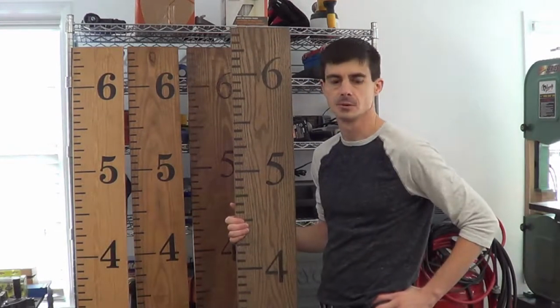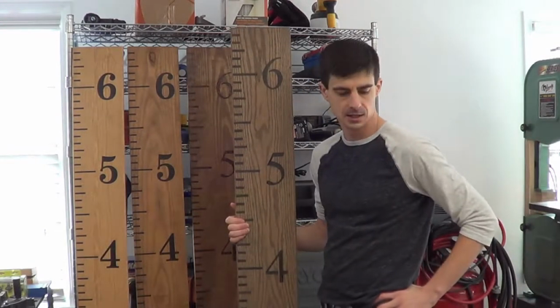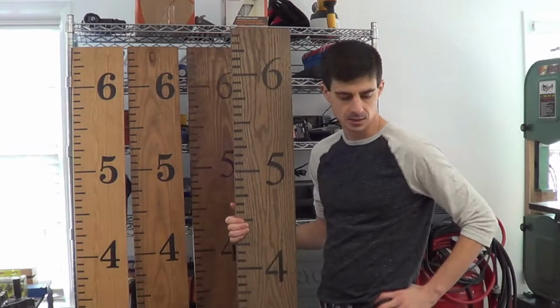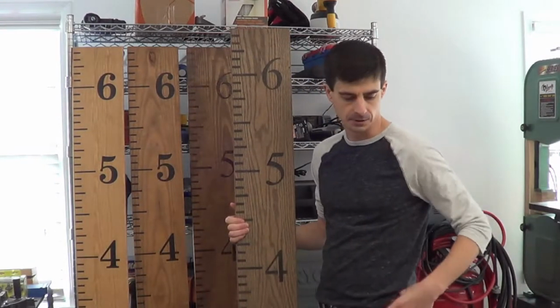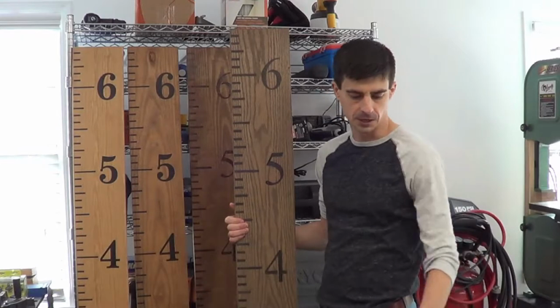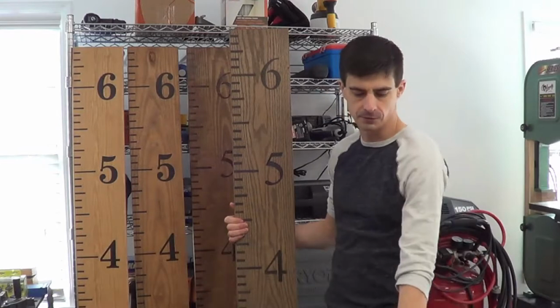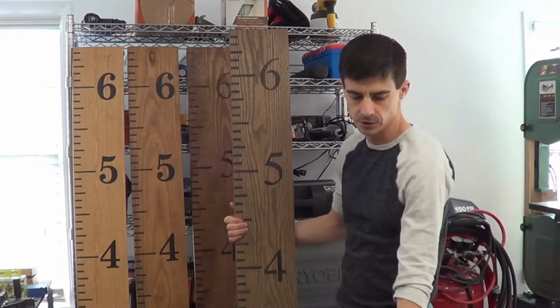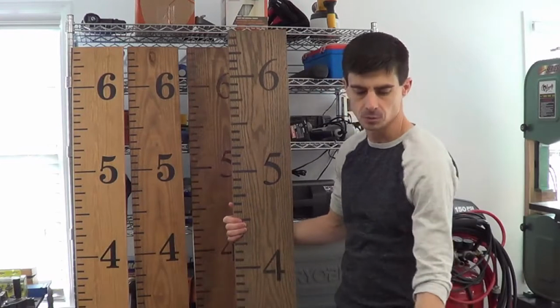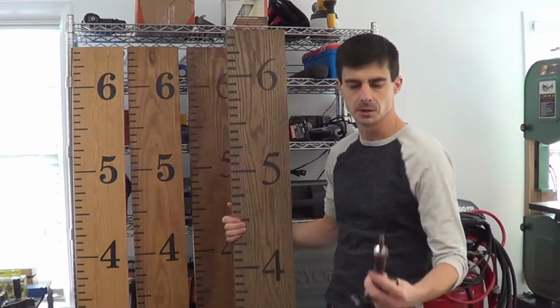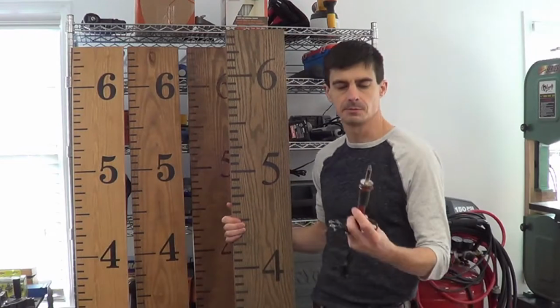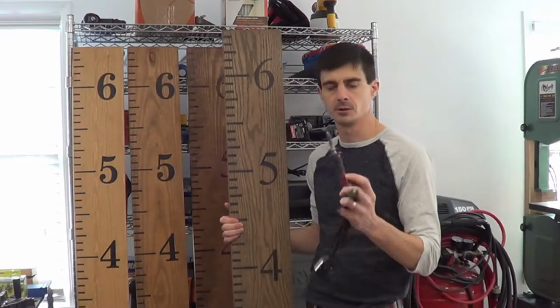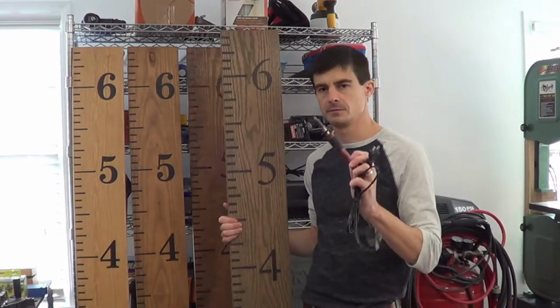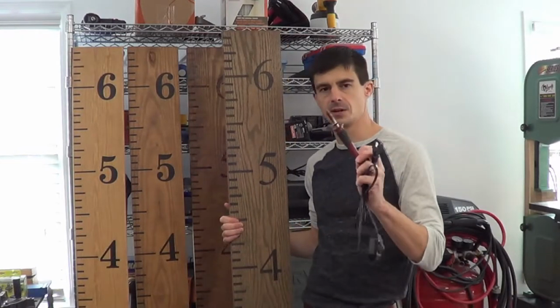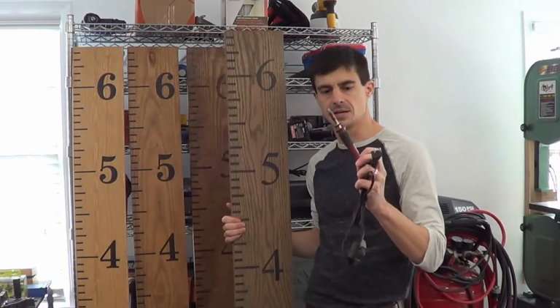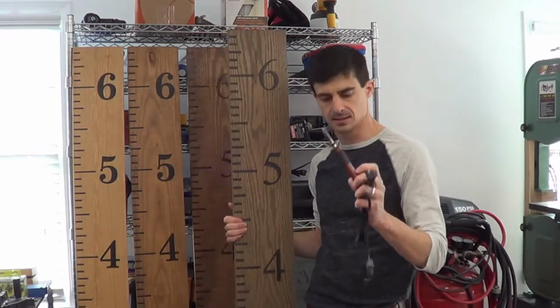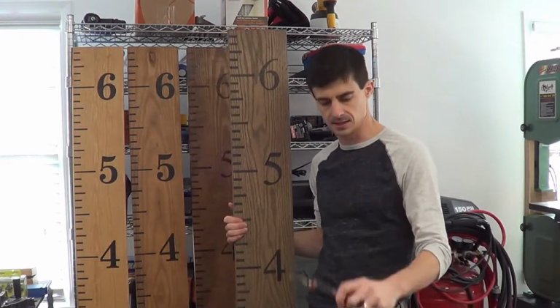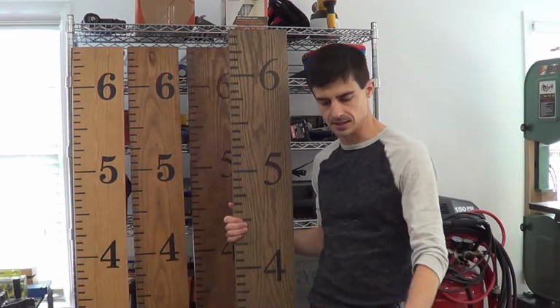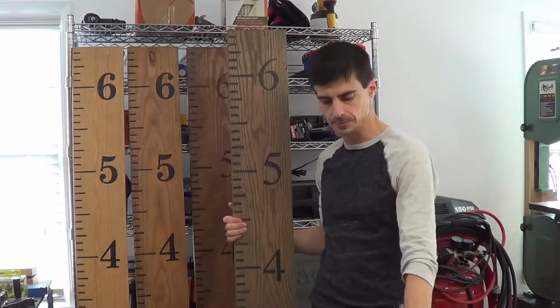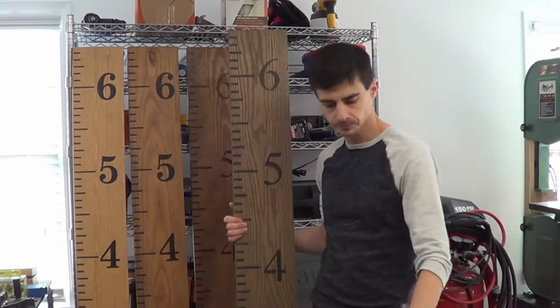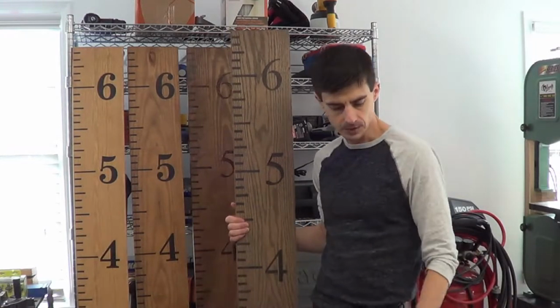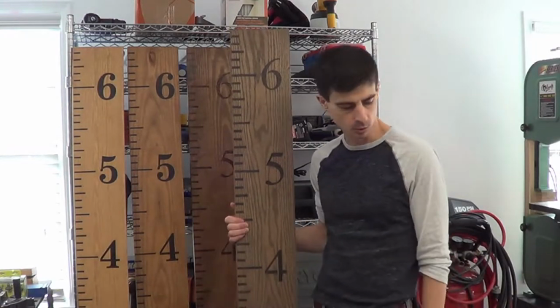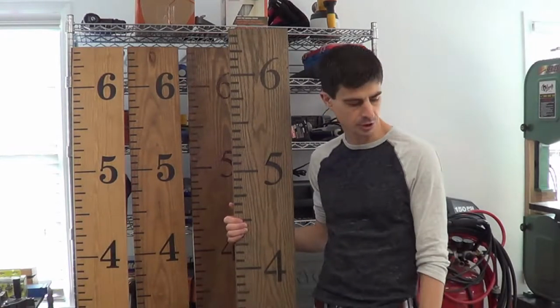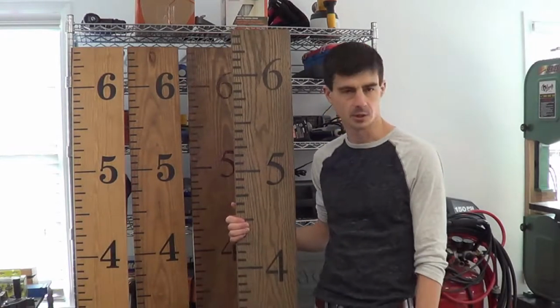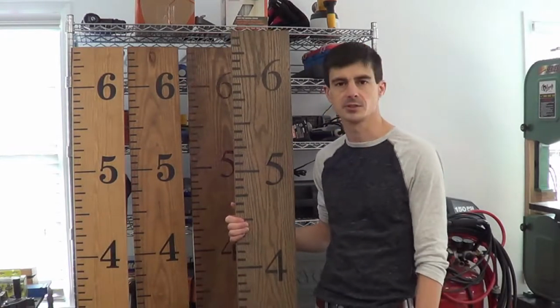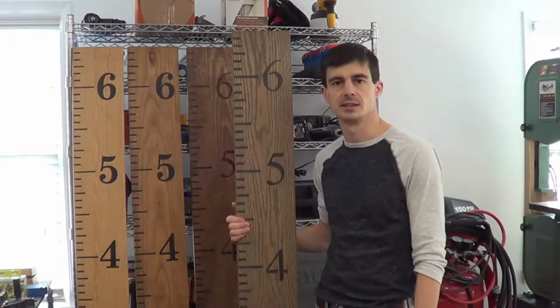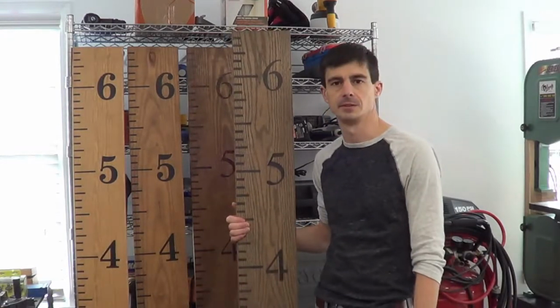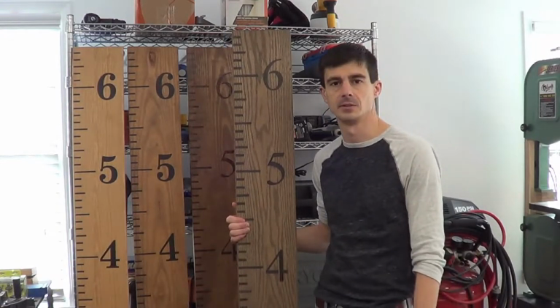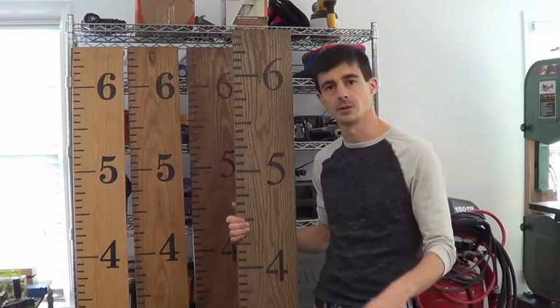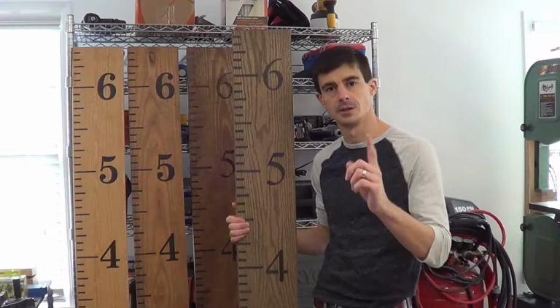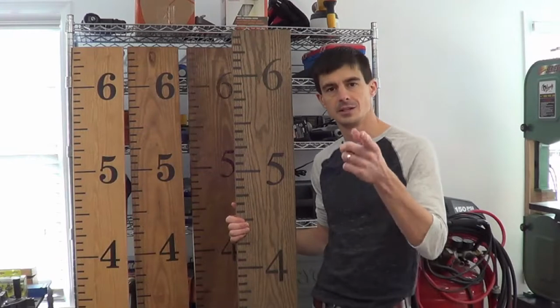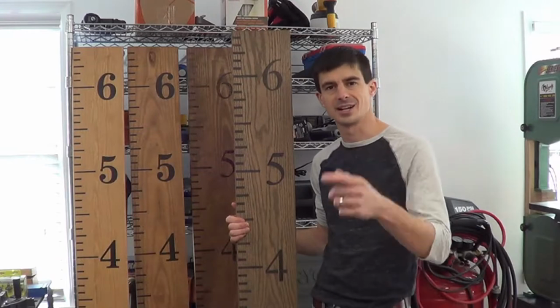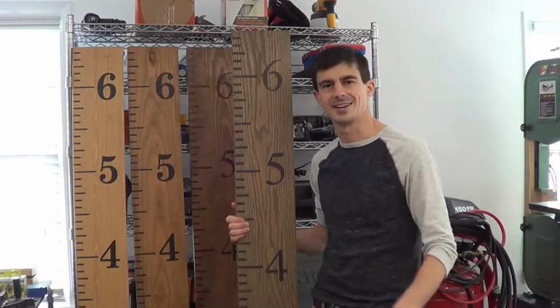So don't be afraid if you've never used a woodburner before — it's very basic and we'll show you what it looks like in the video. Check it out!